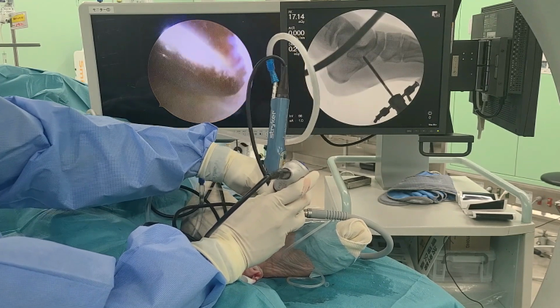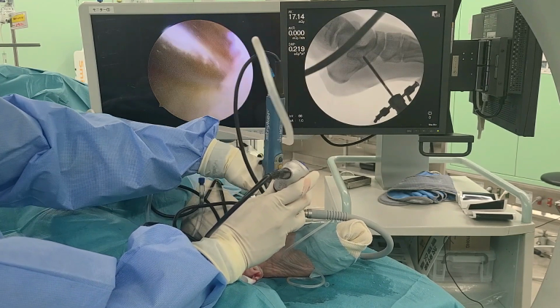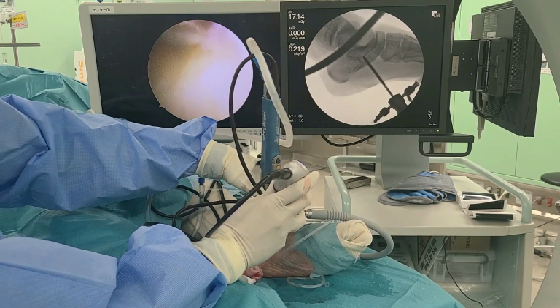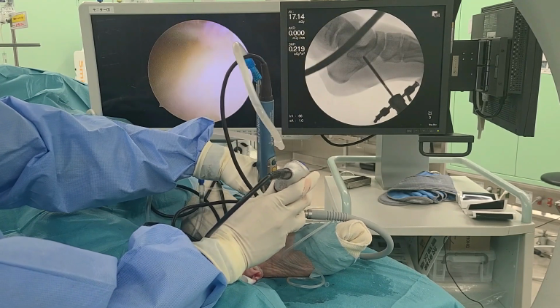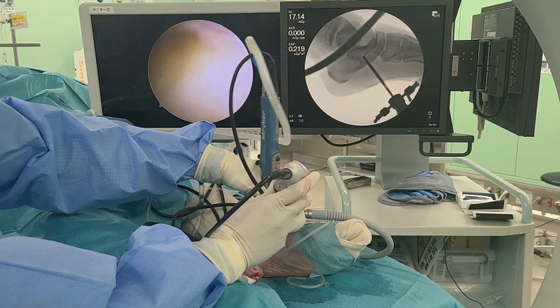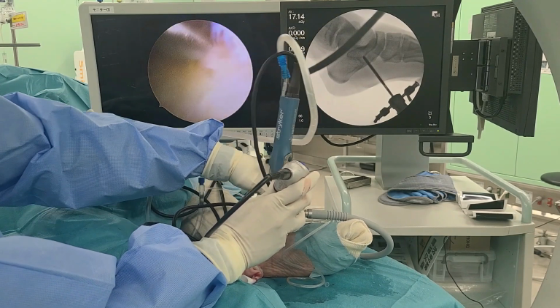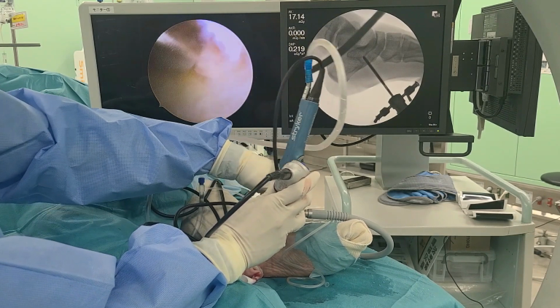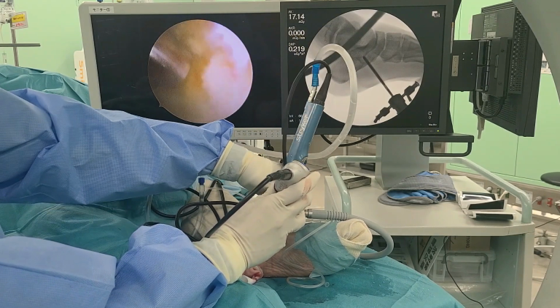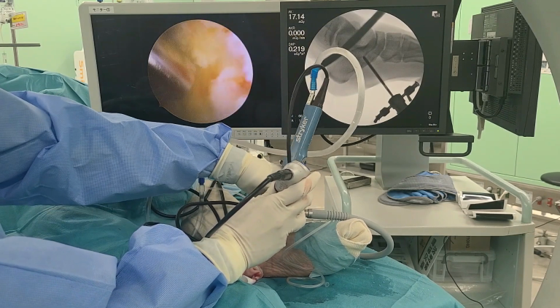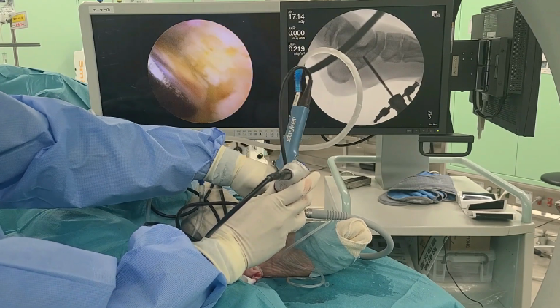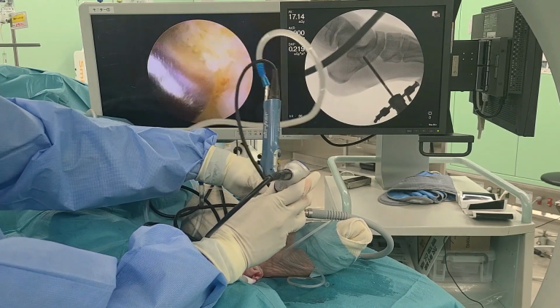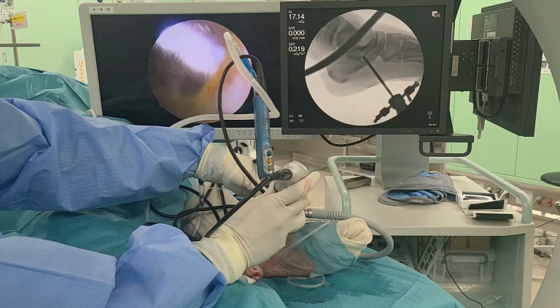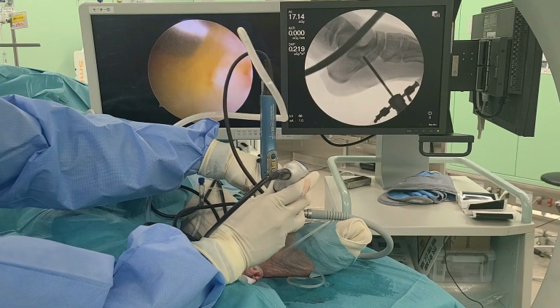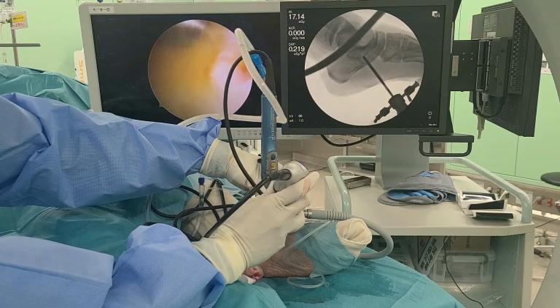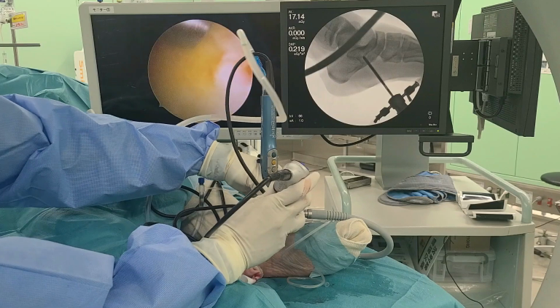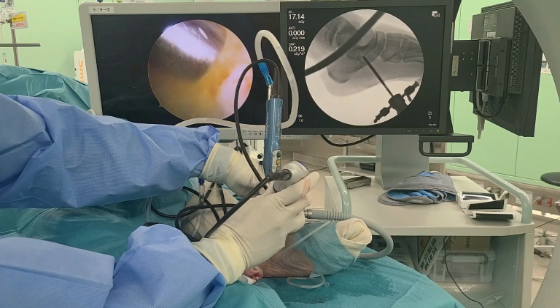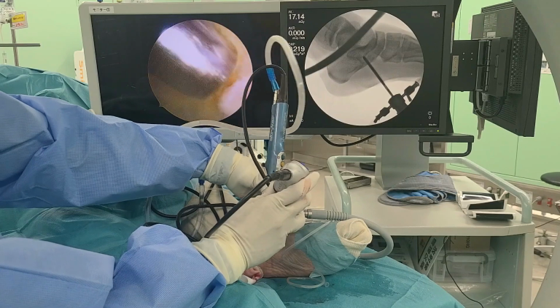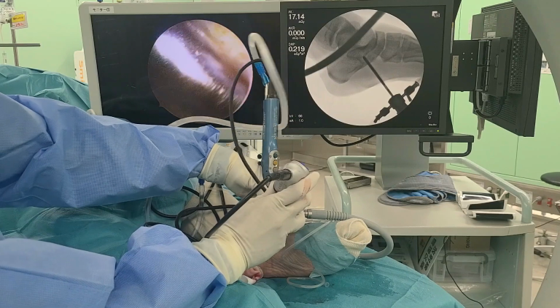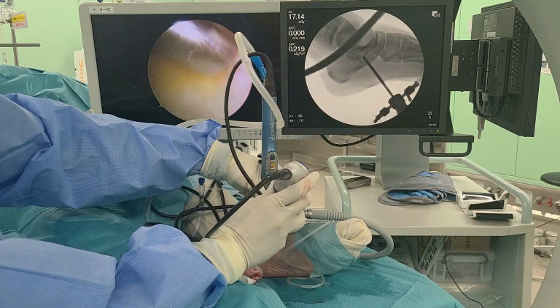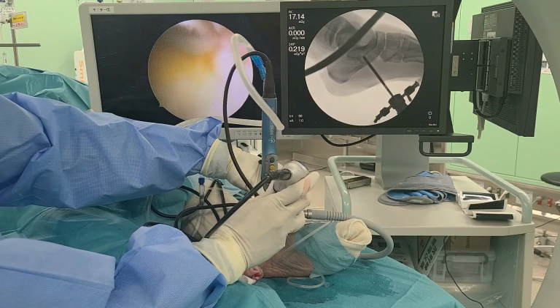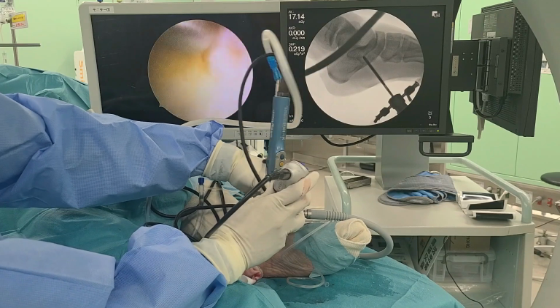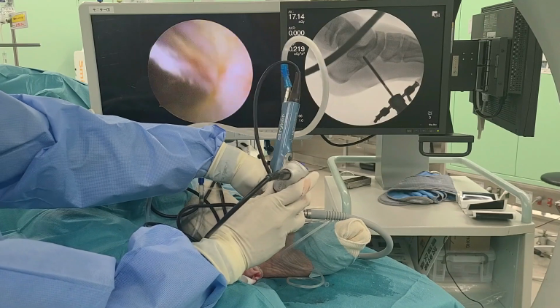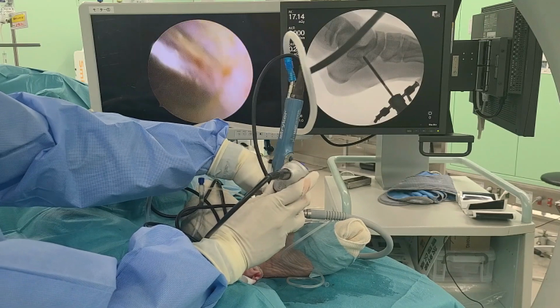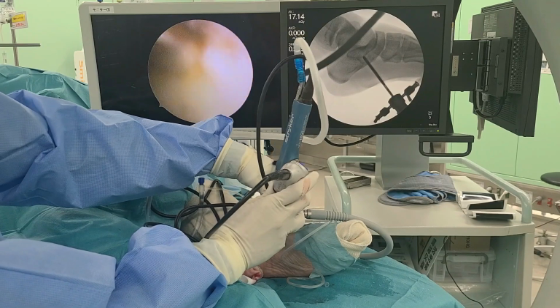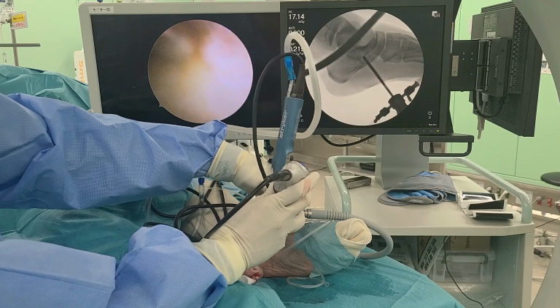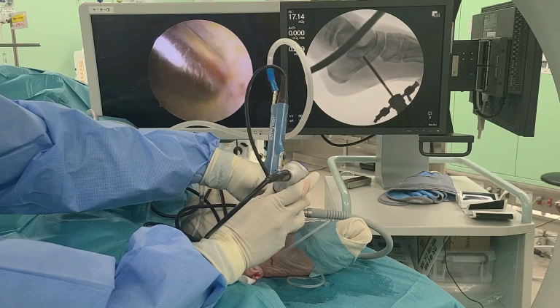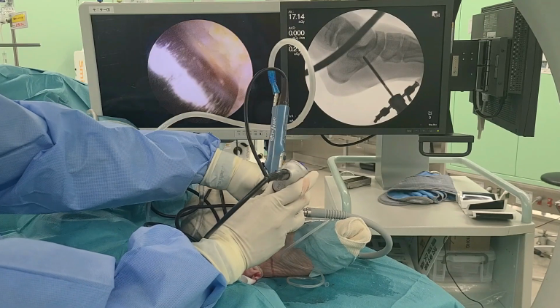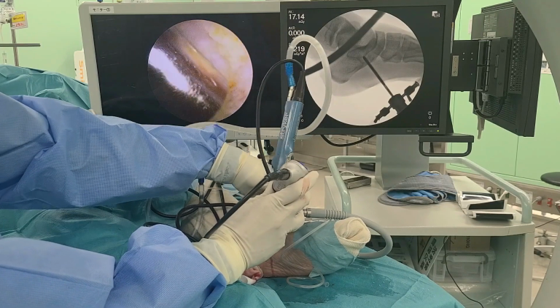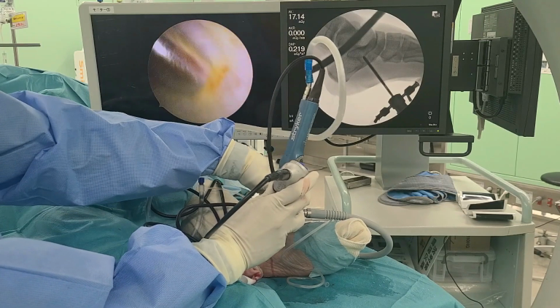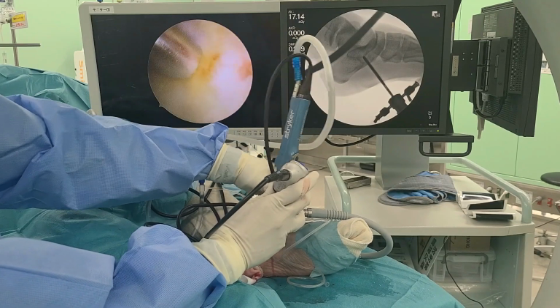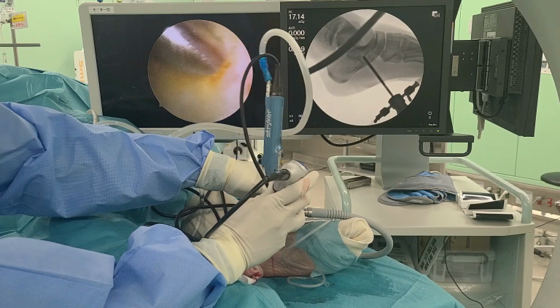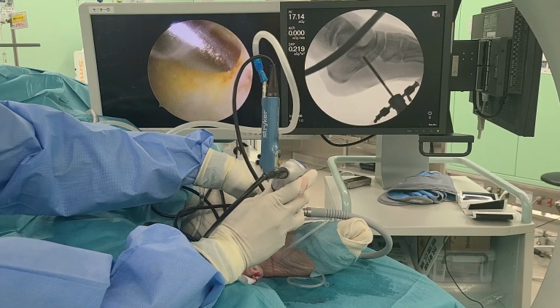The bone is yellow and the surrounding soft tissue is white; therefore, complete resection can be confirmed by the color.